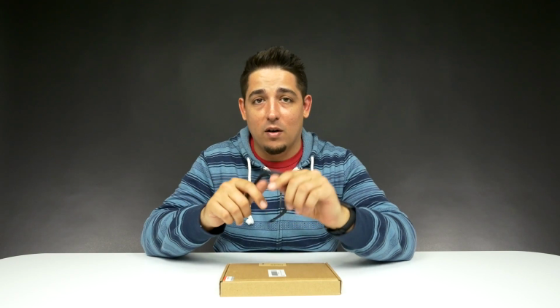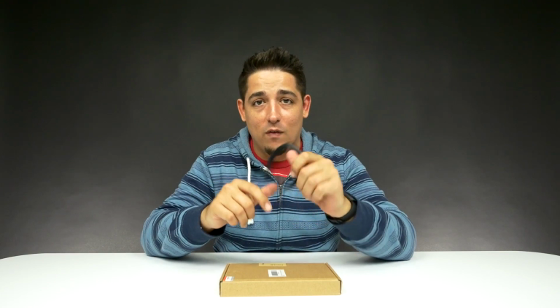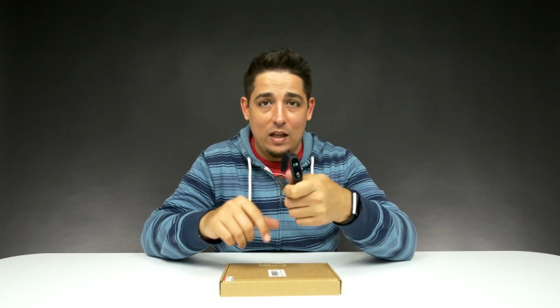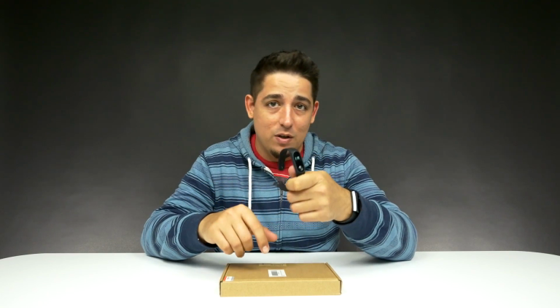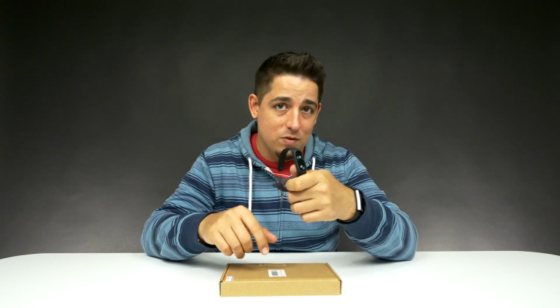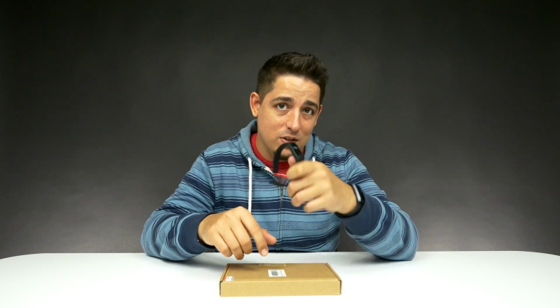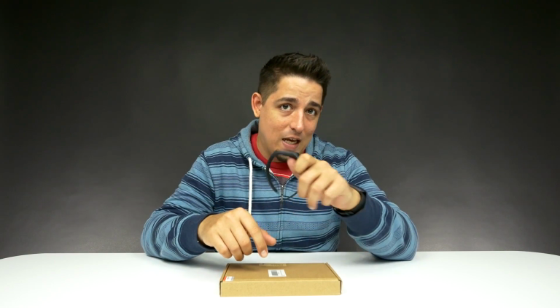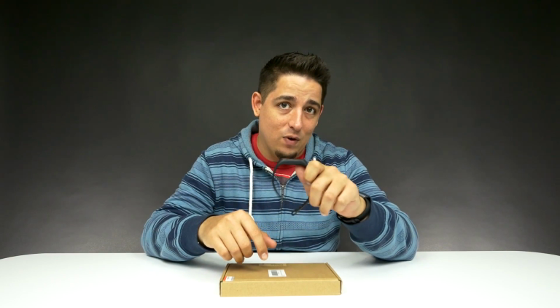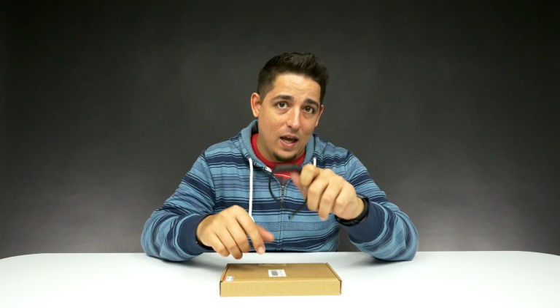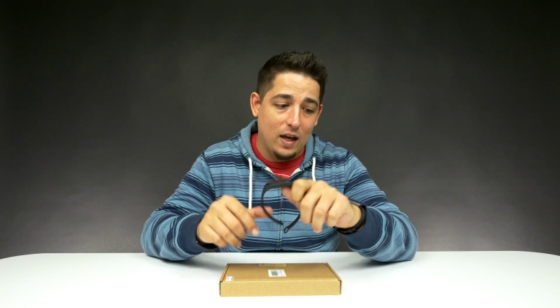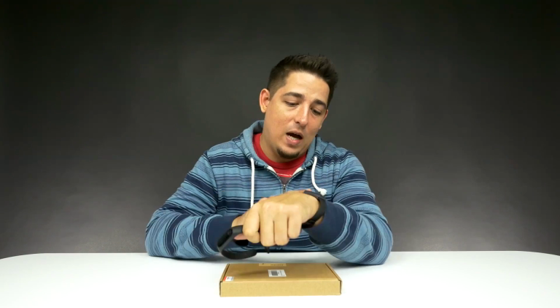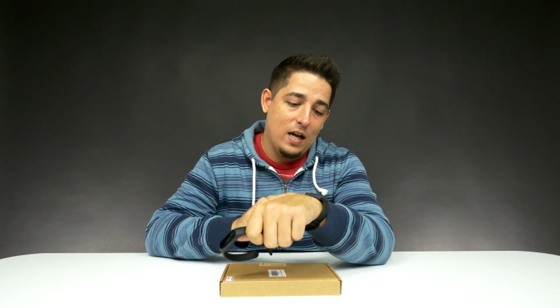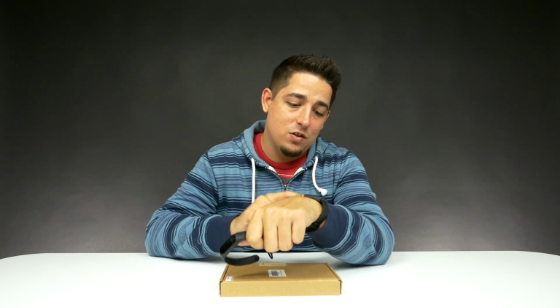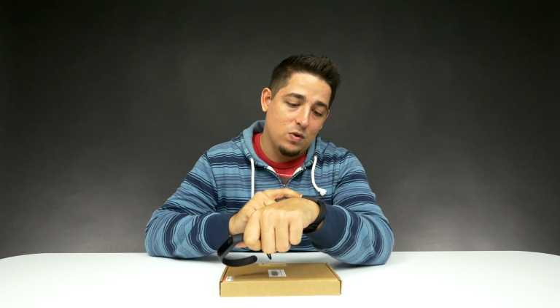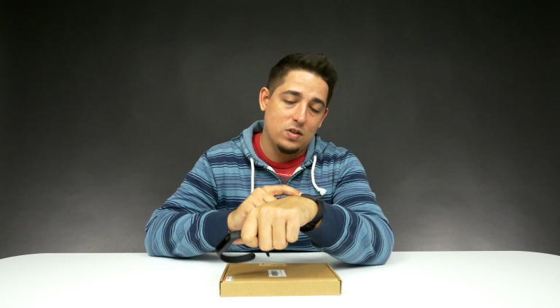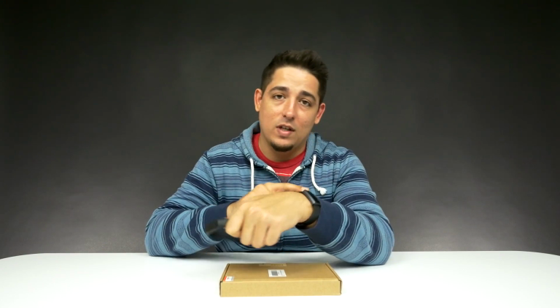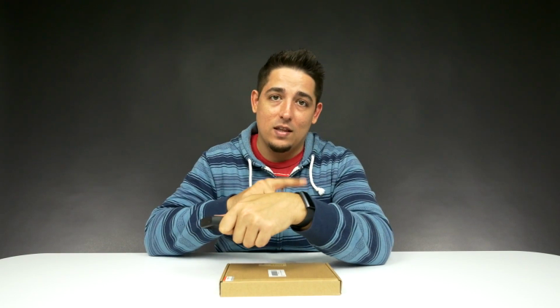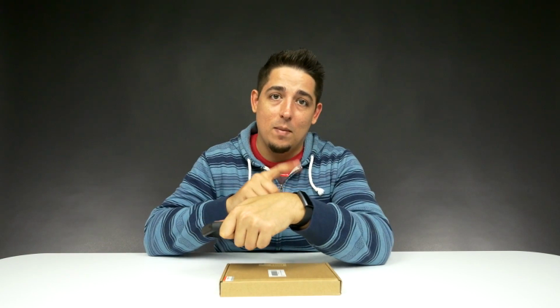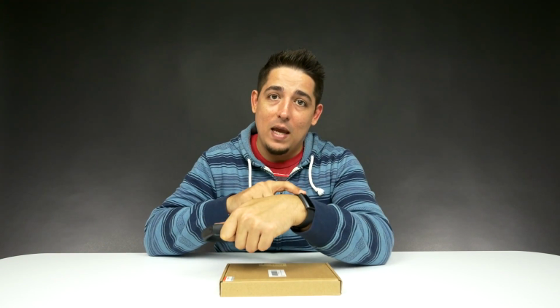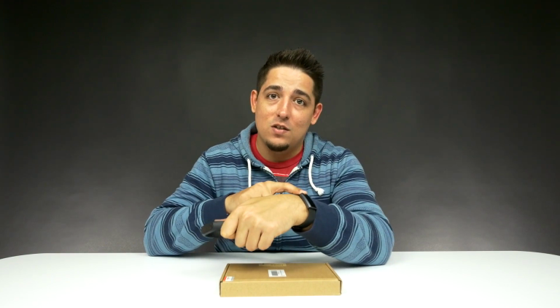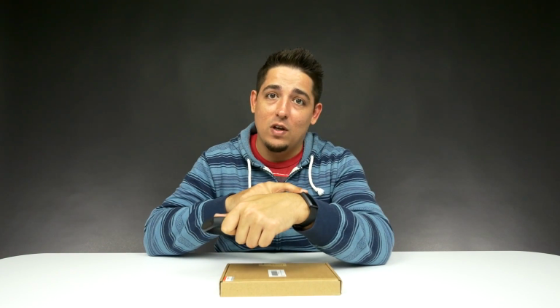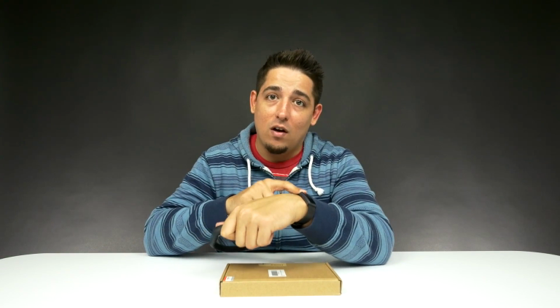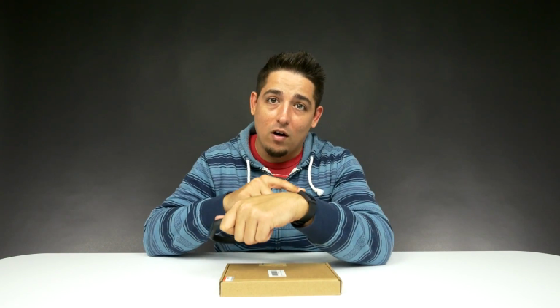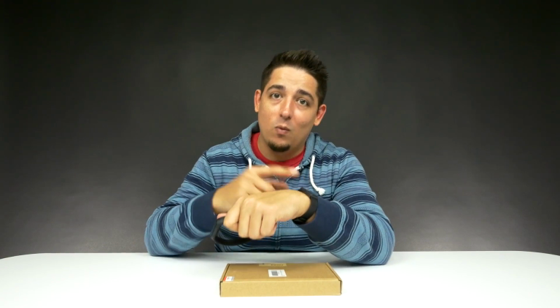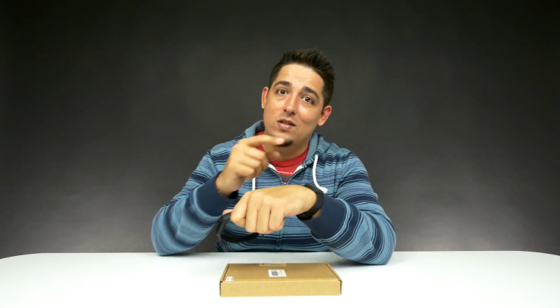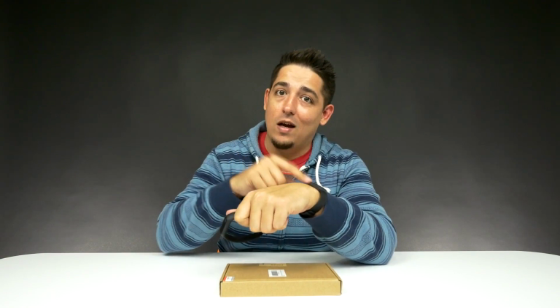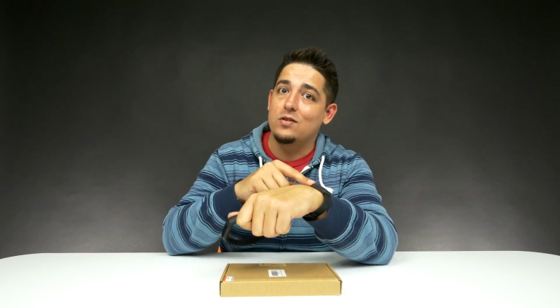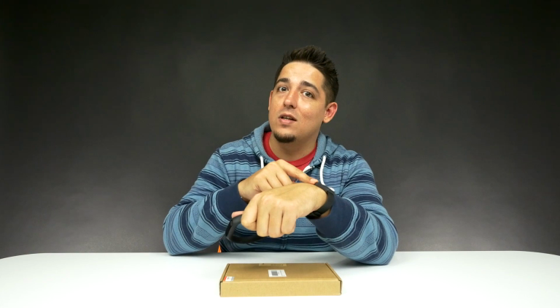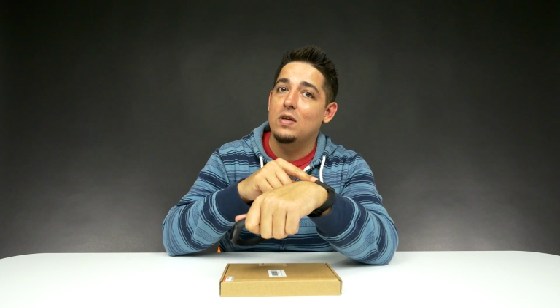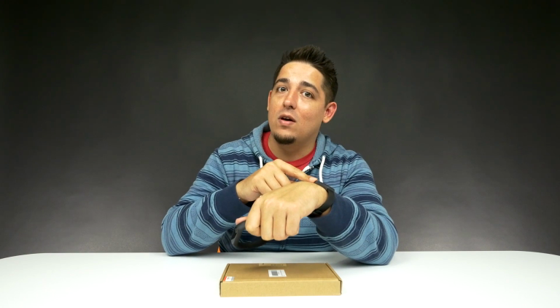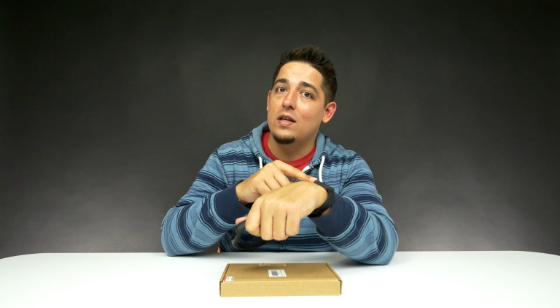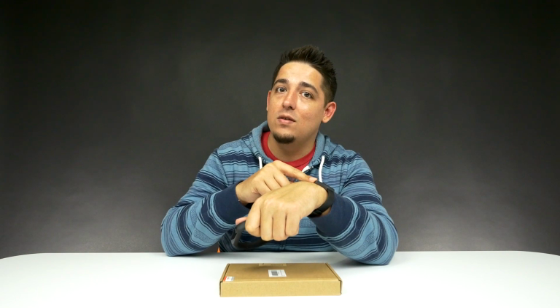My girl Valerie uses it every day. I just recently got the Amazfit Arc, which I also did a video on.